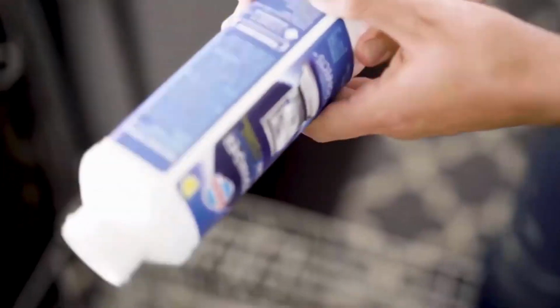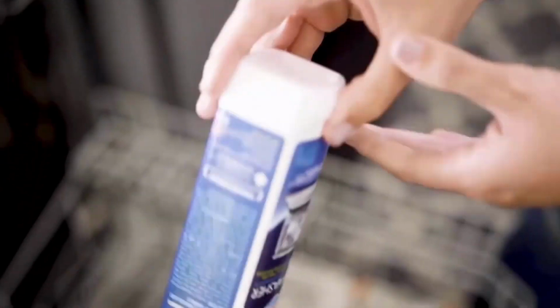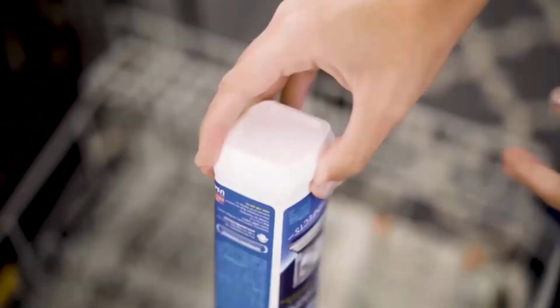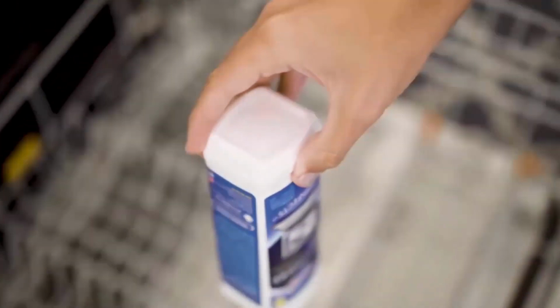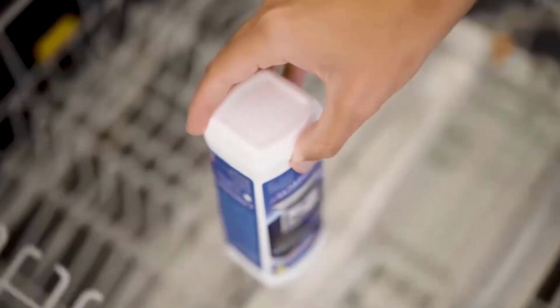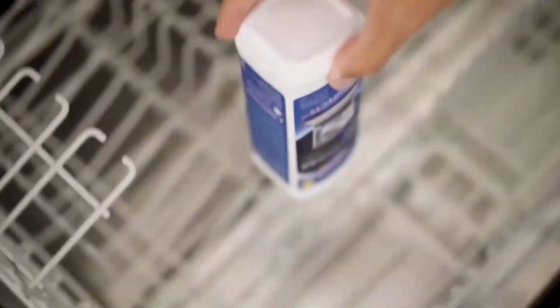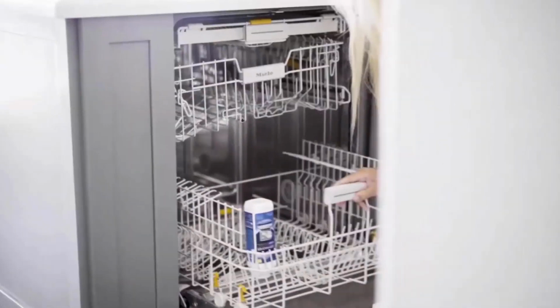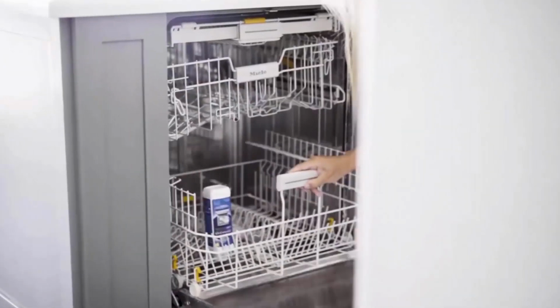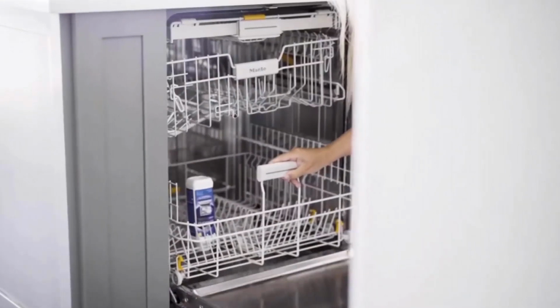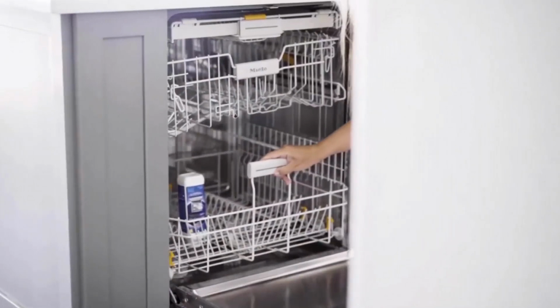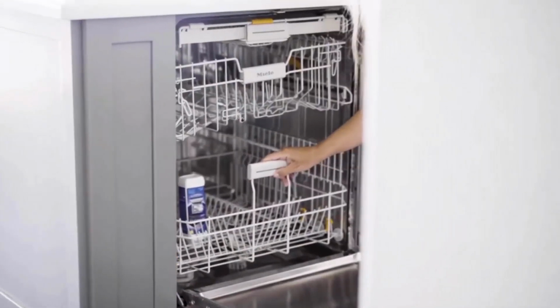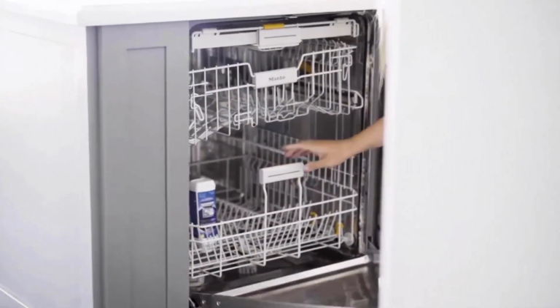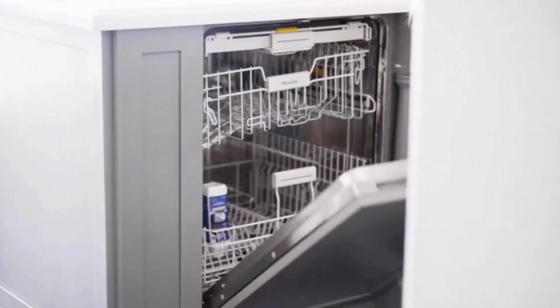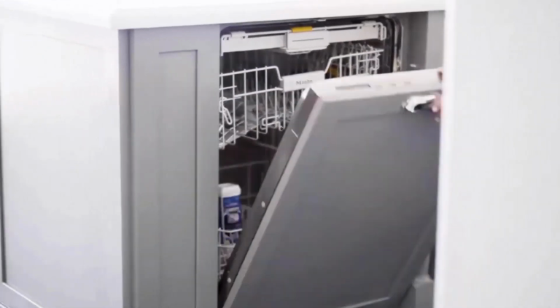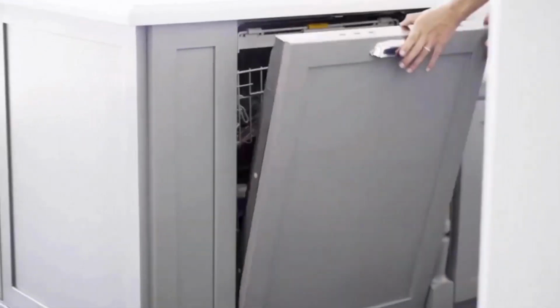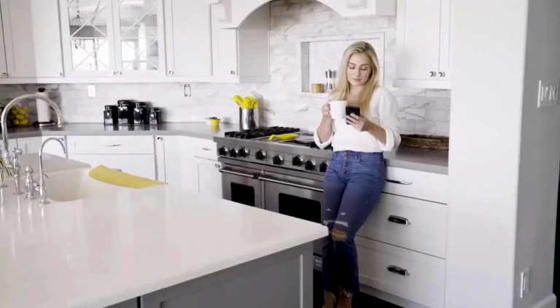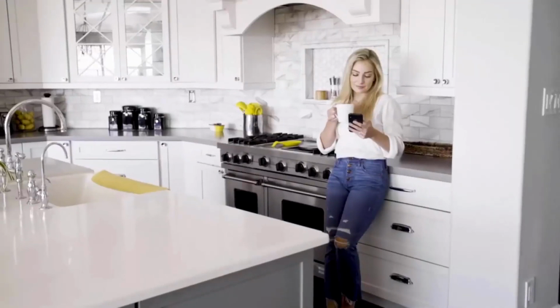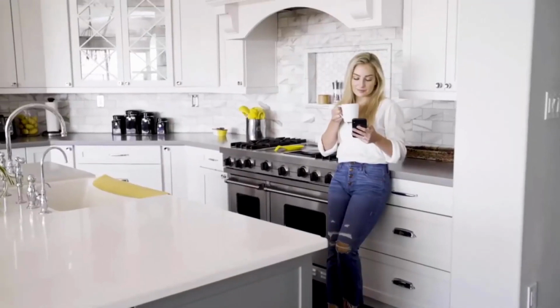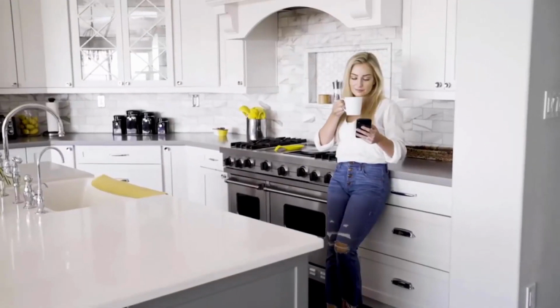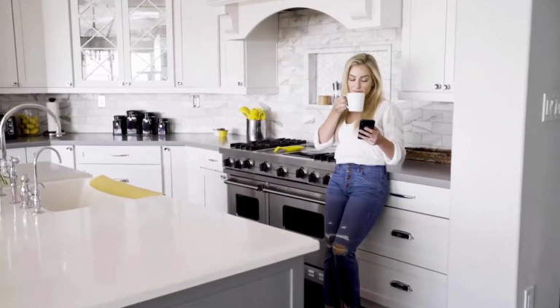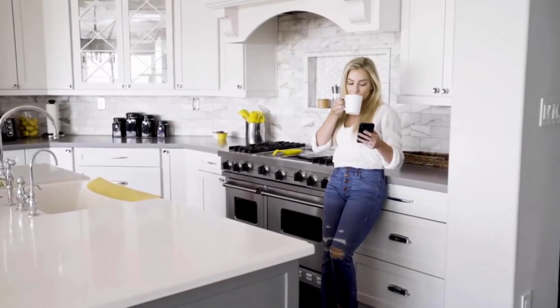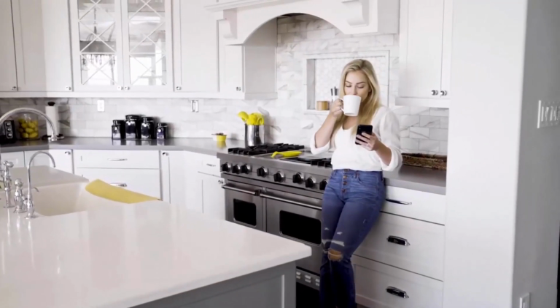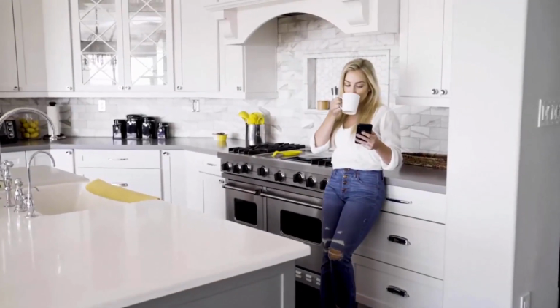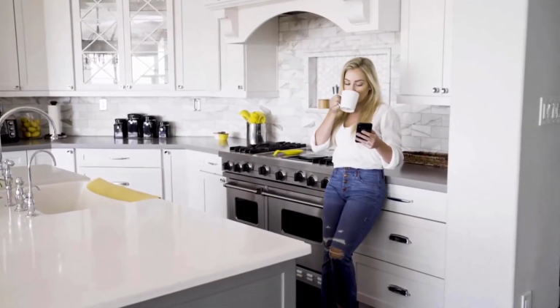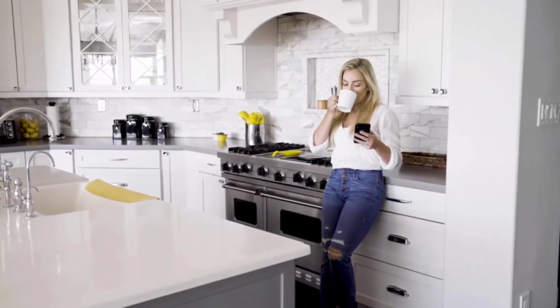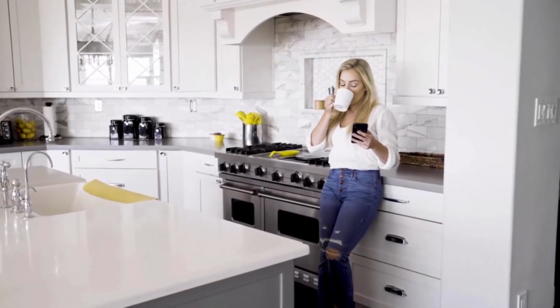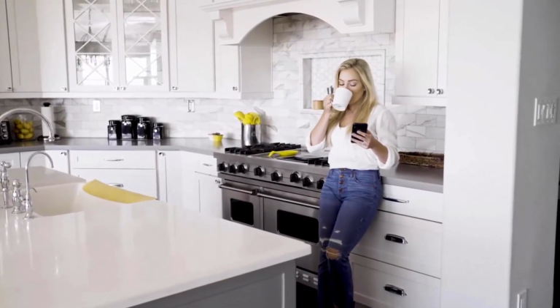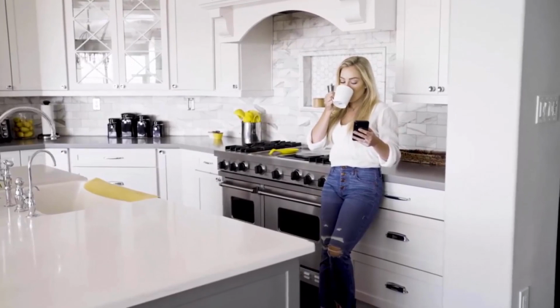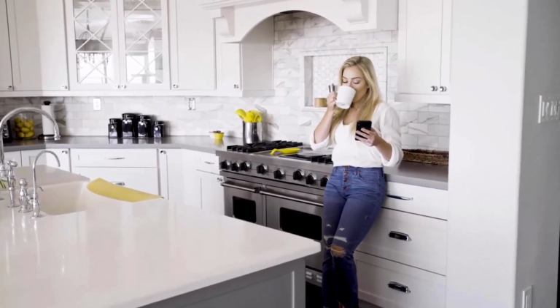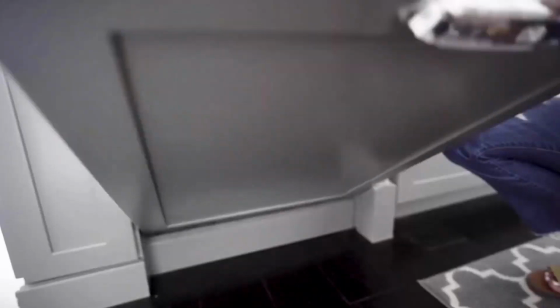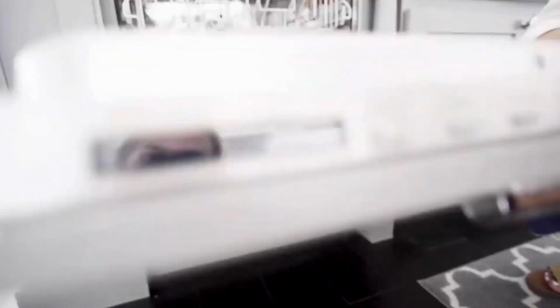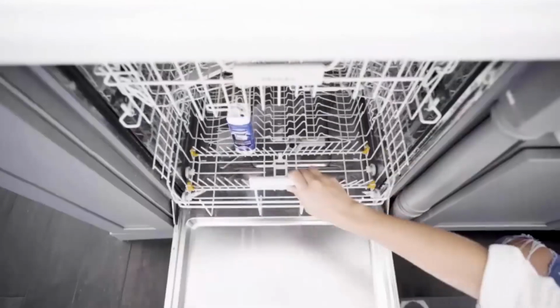For optimal results, use Dishwasher Cleaner Liquid once a month for an incredibly fresh, clean, and well-maintained dishwasher.